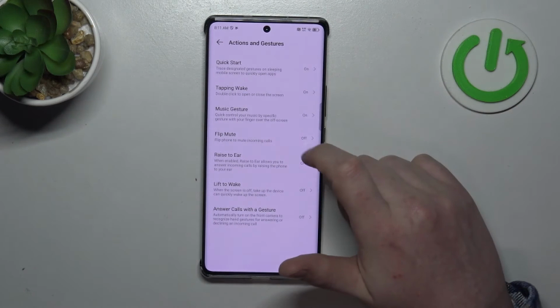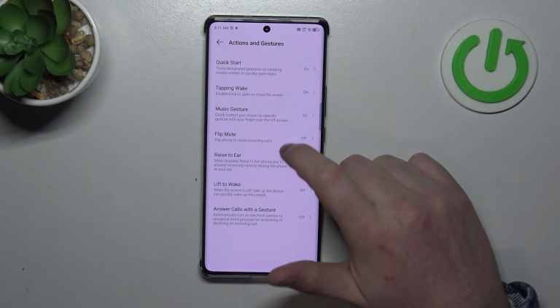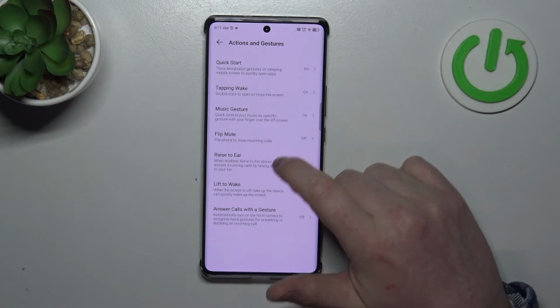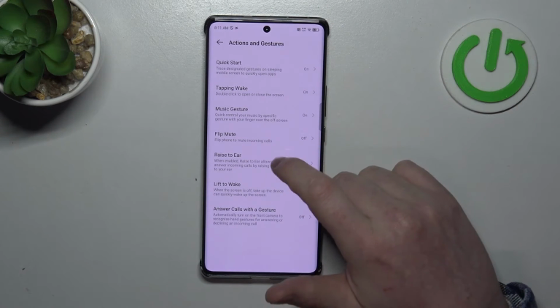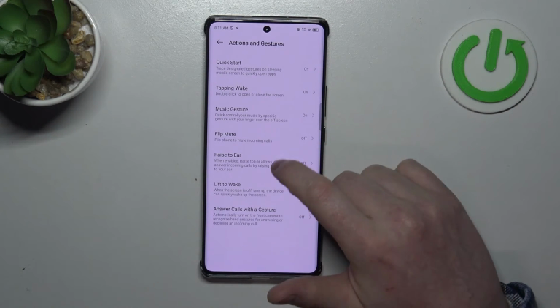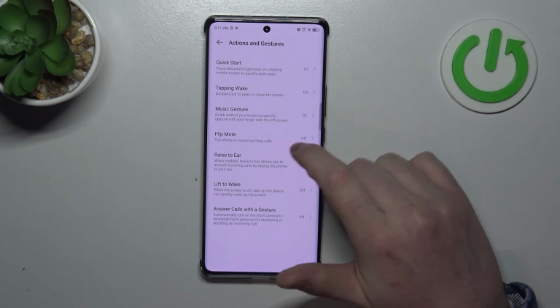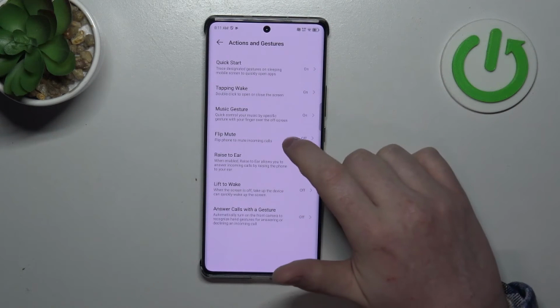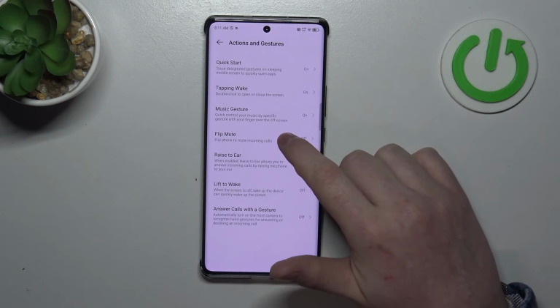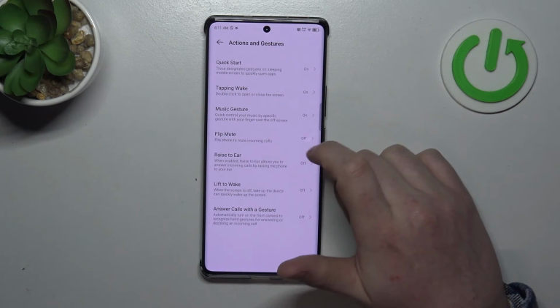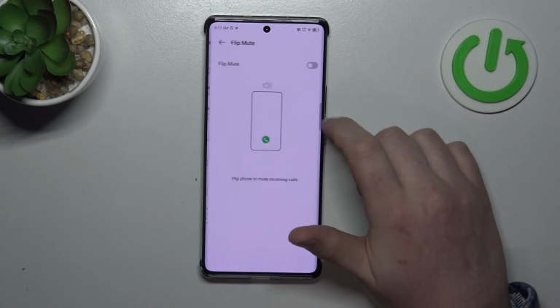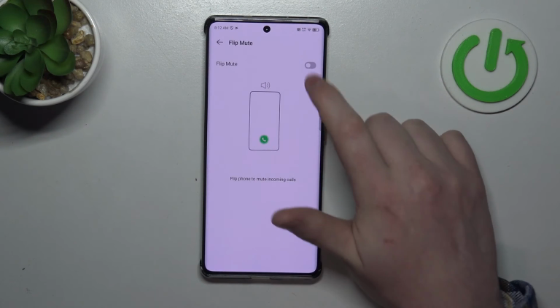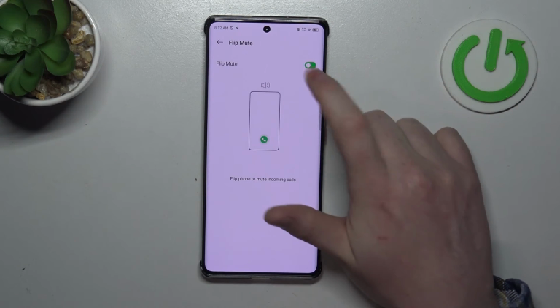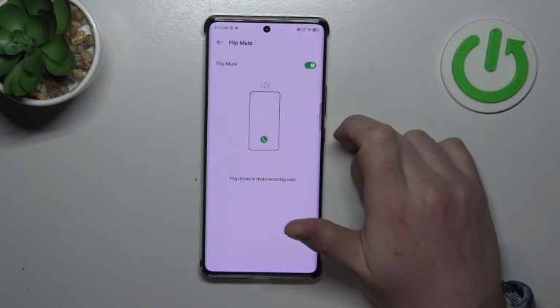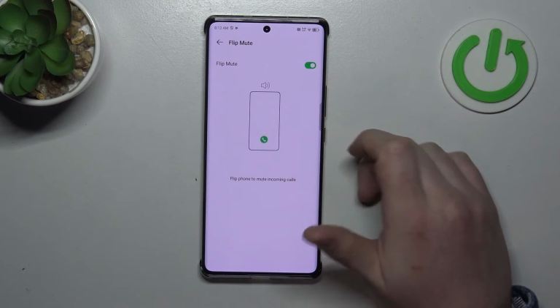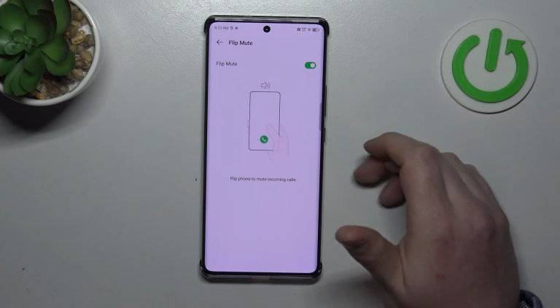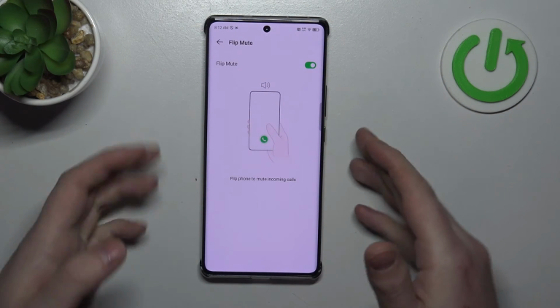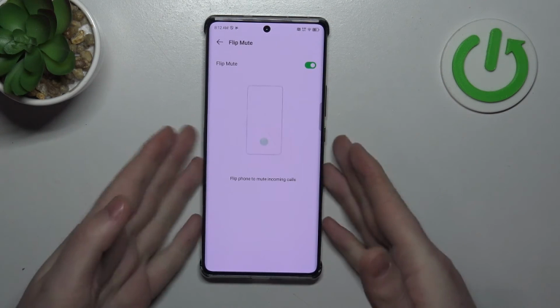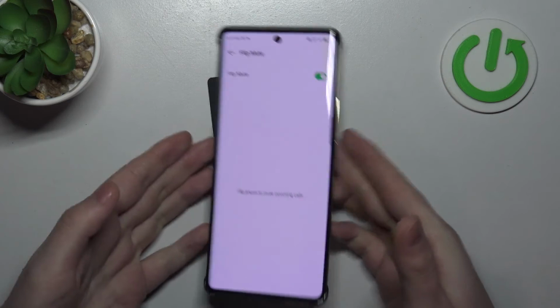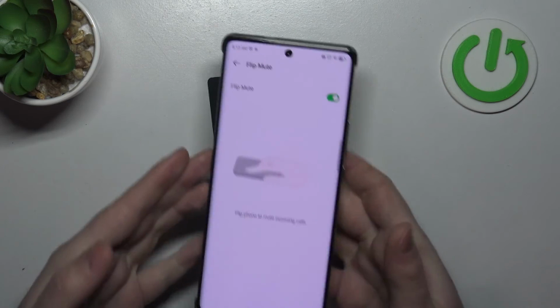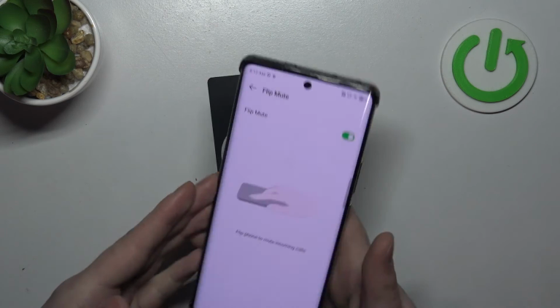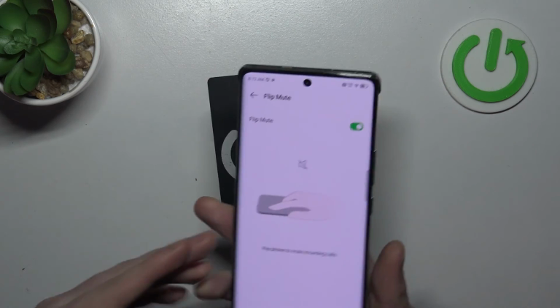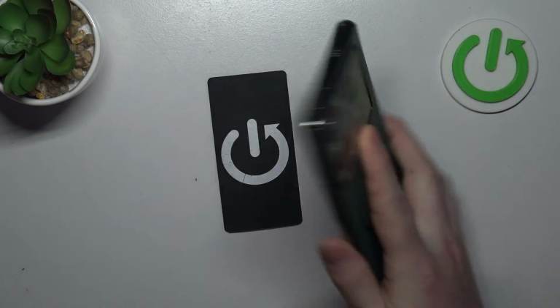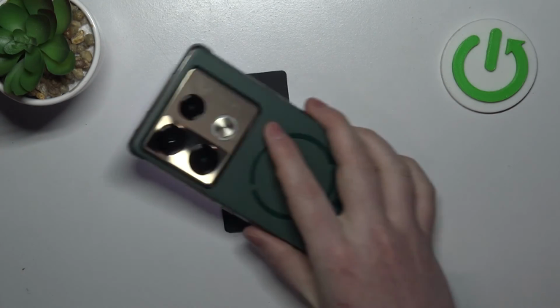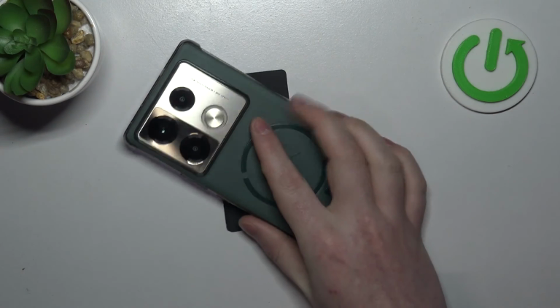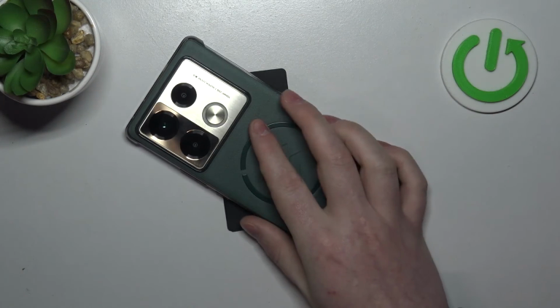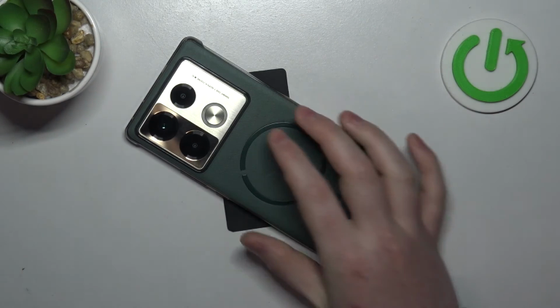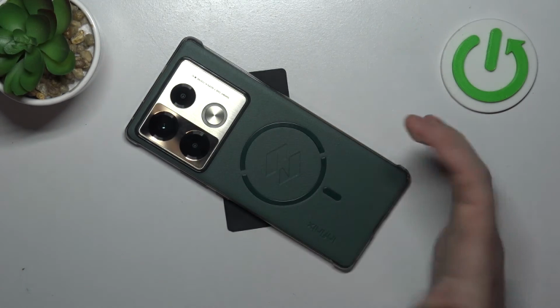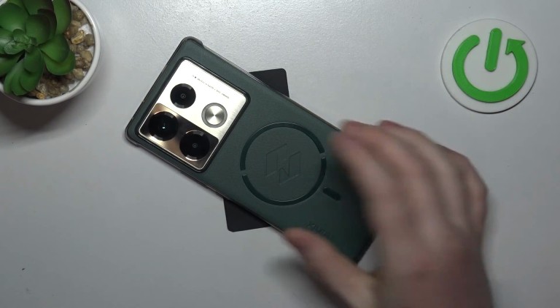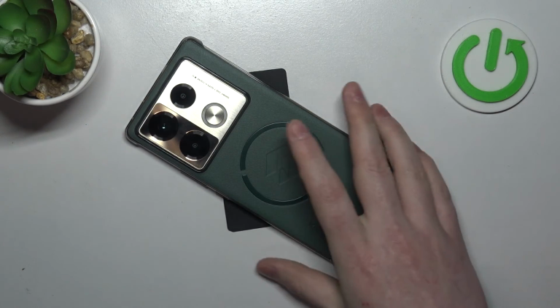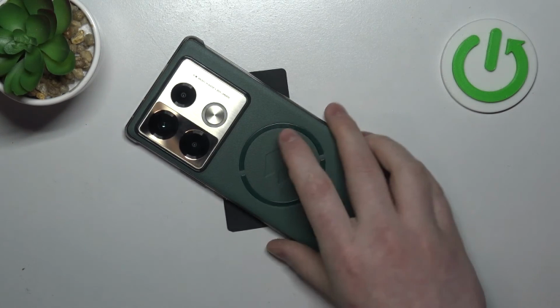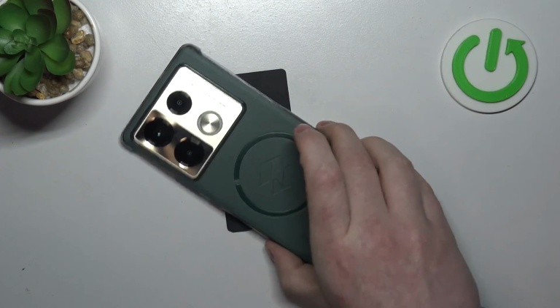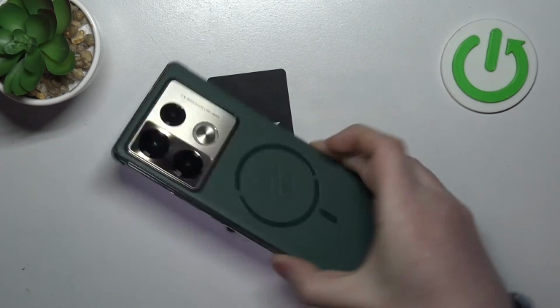Next one is Flip to Mute. When activated, you can flip your phone screen down onto the table and it should mute all incoming calls.